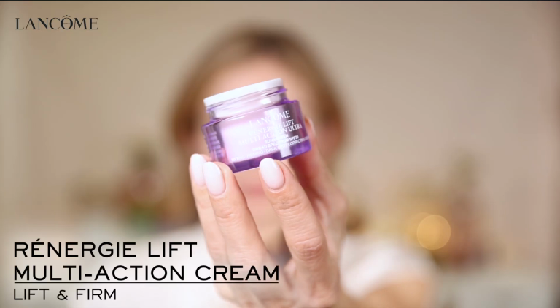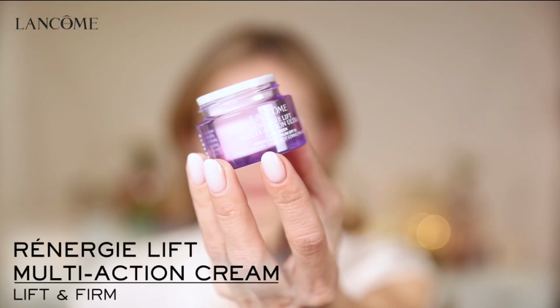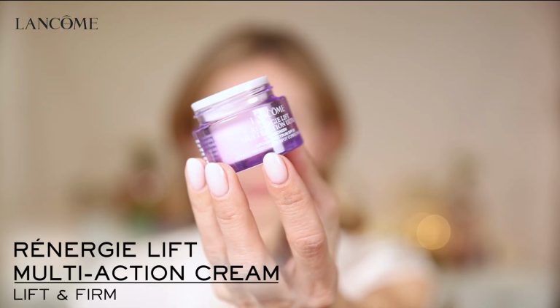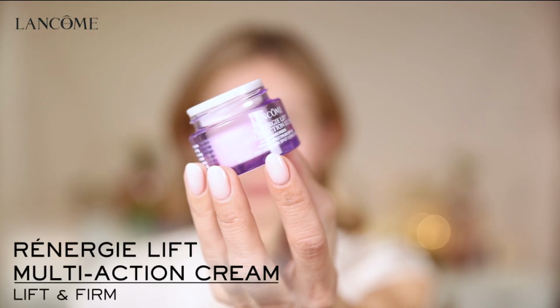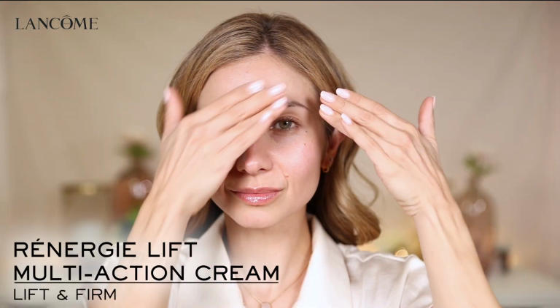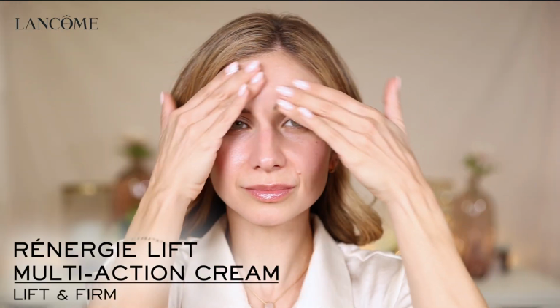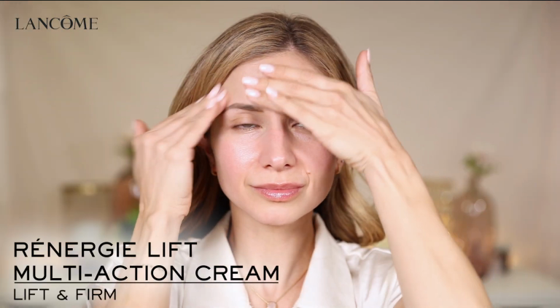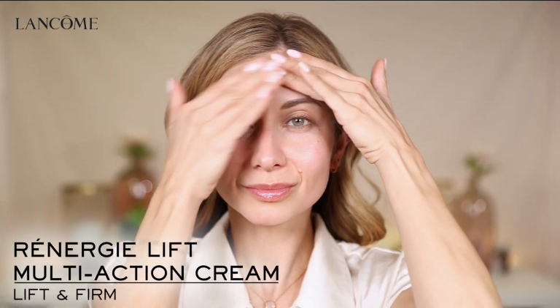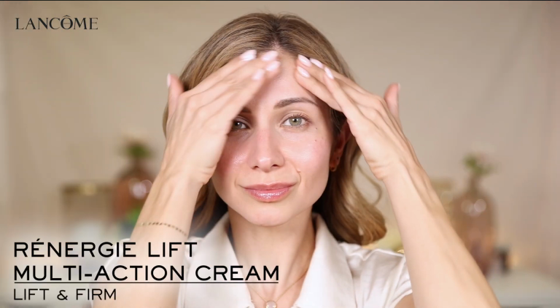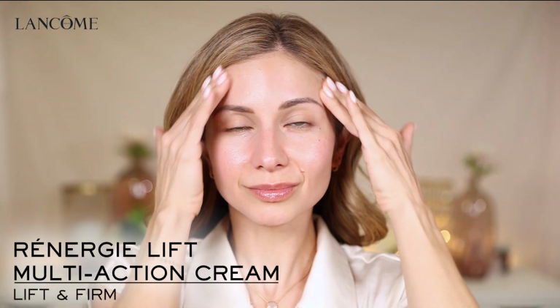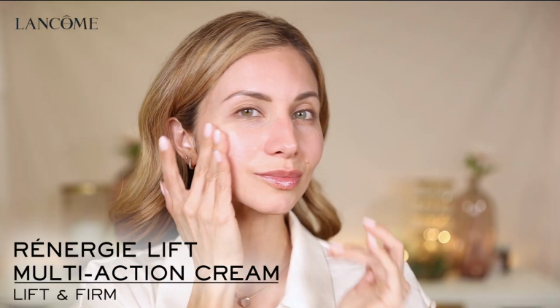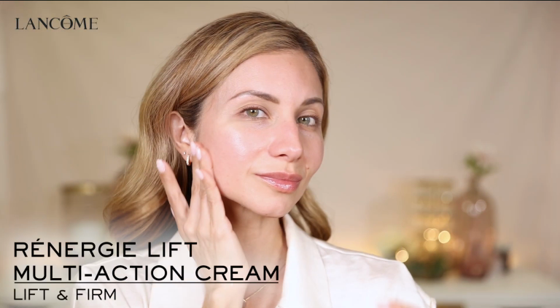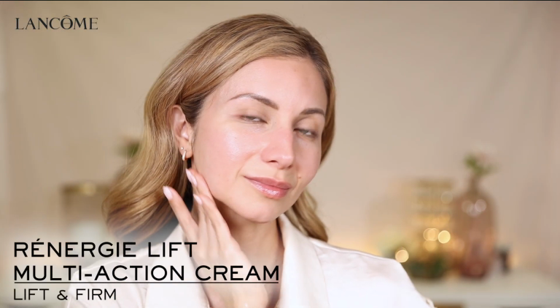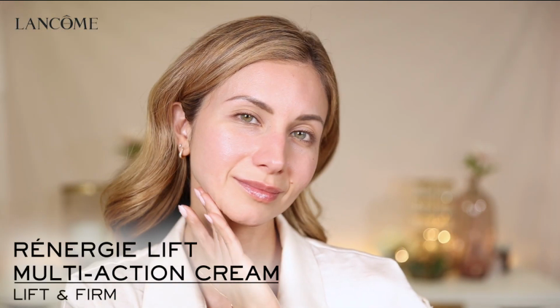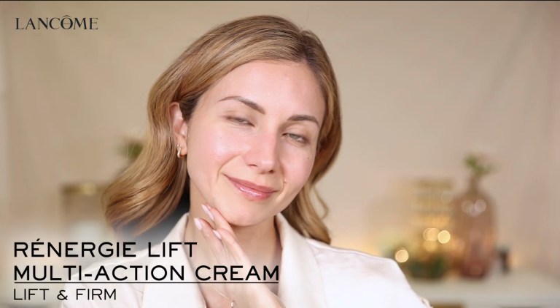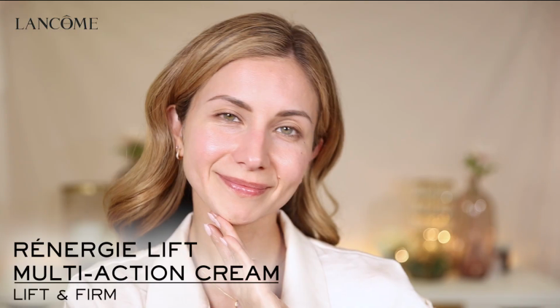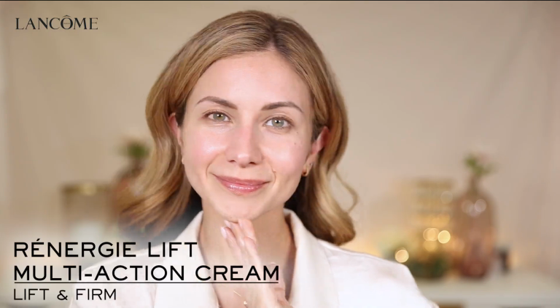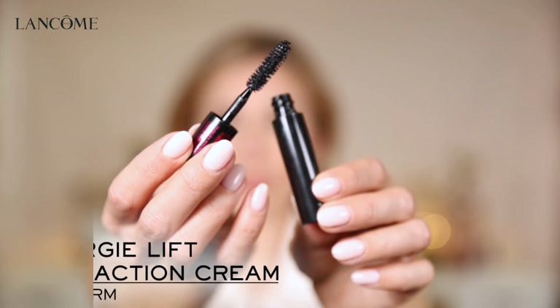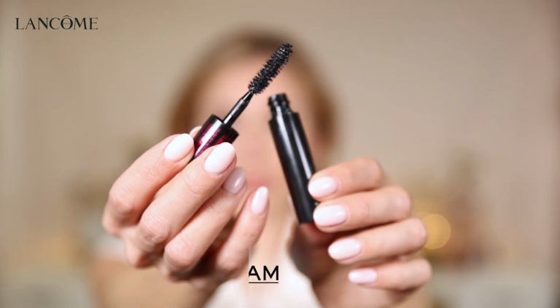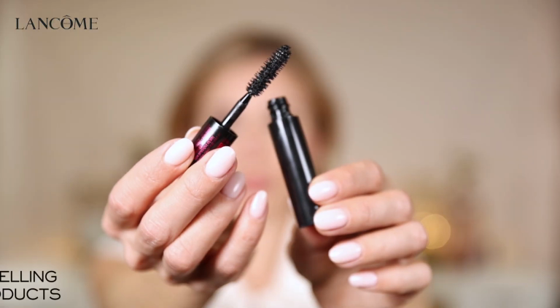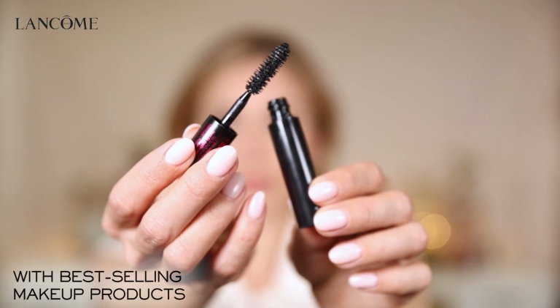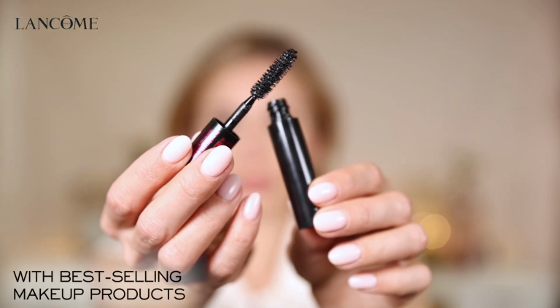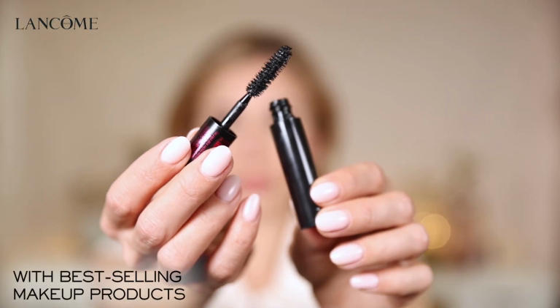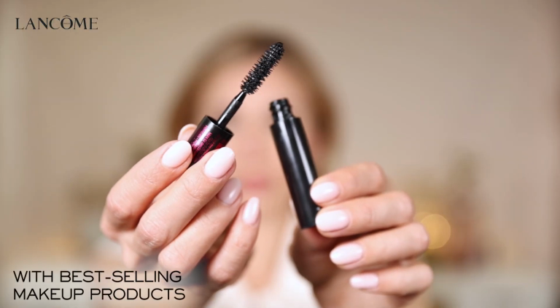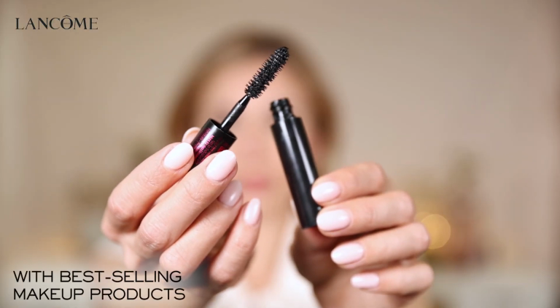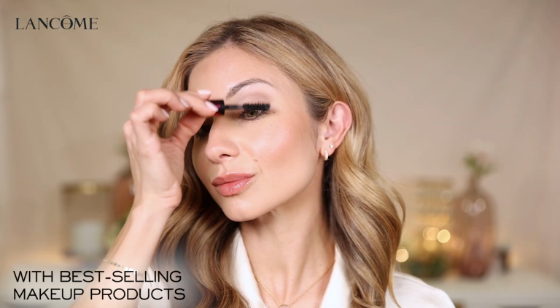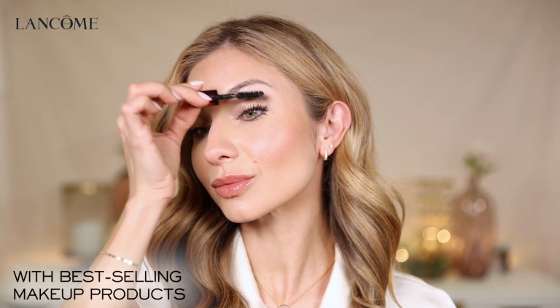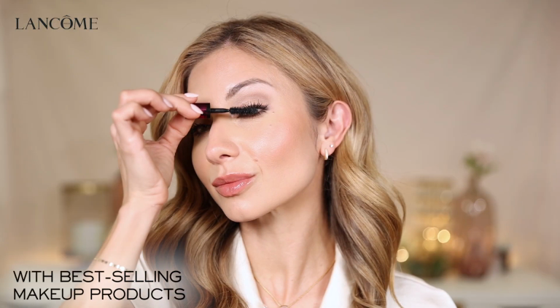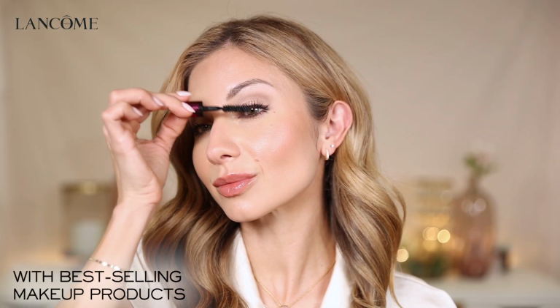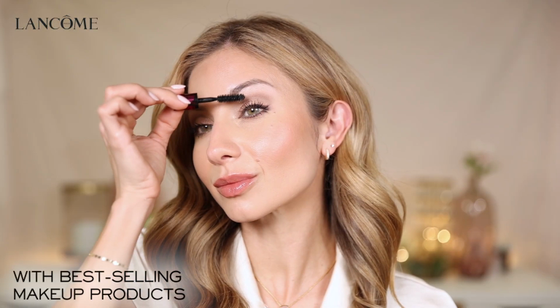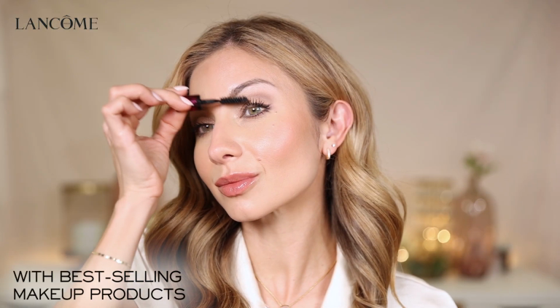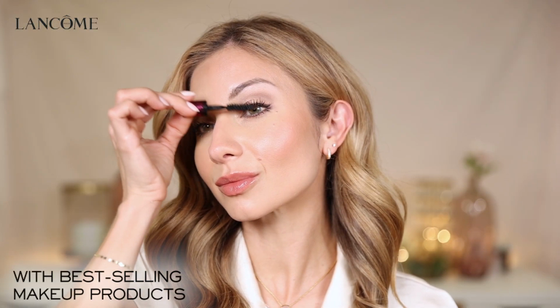And then two Renergy moisturizers to help me lift and firm. Plus it comes with everything you need to complete your makeup look.